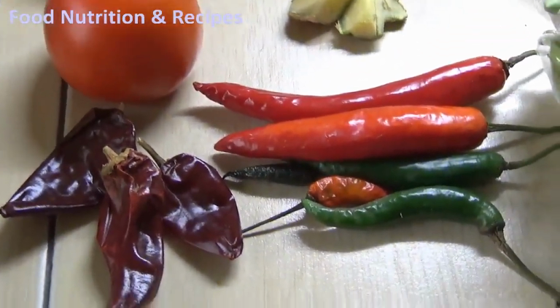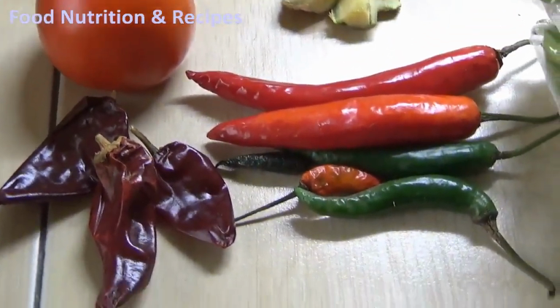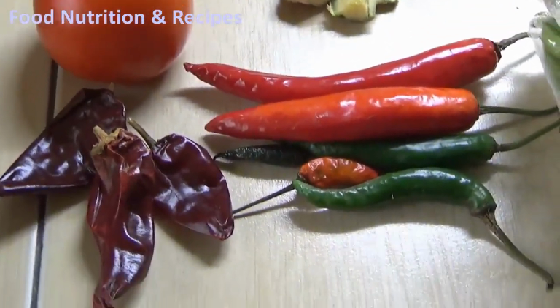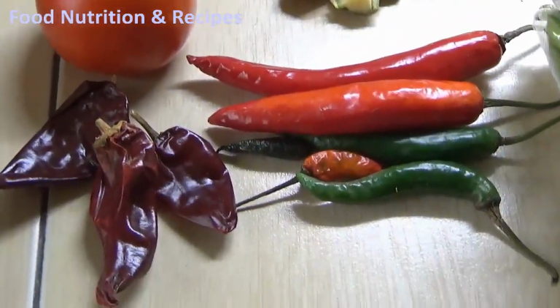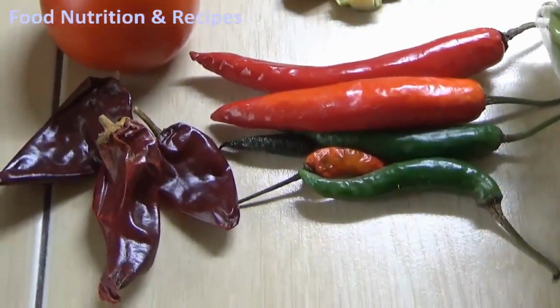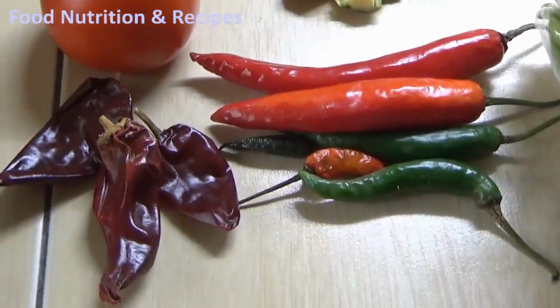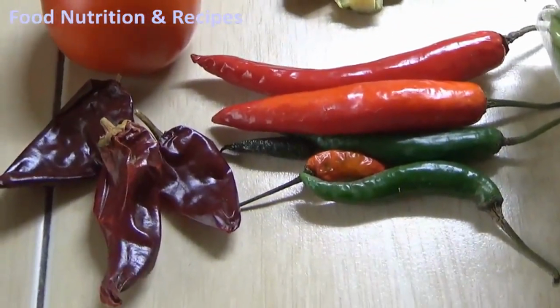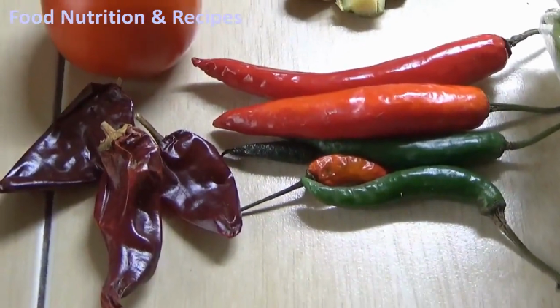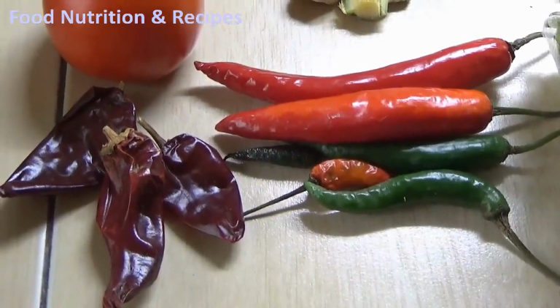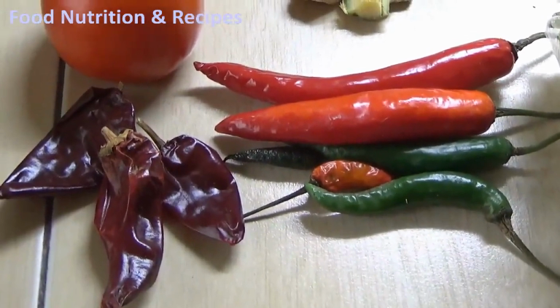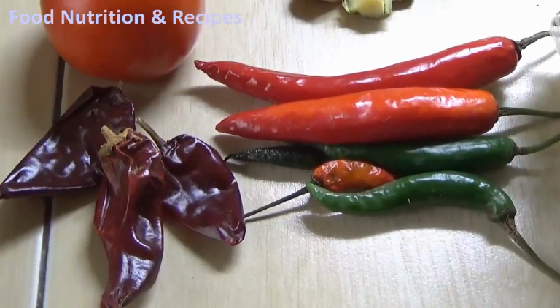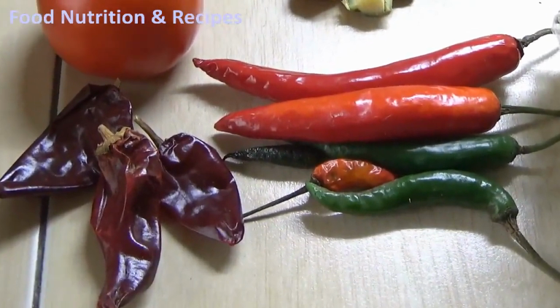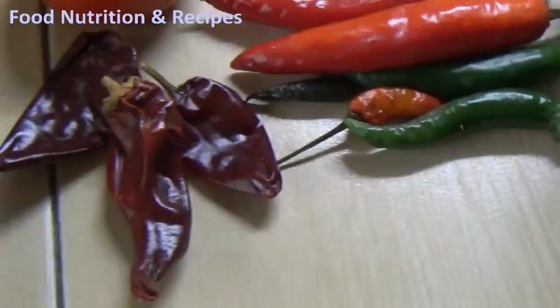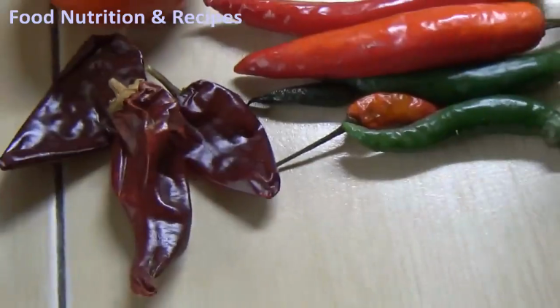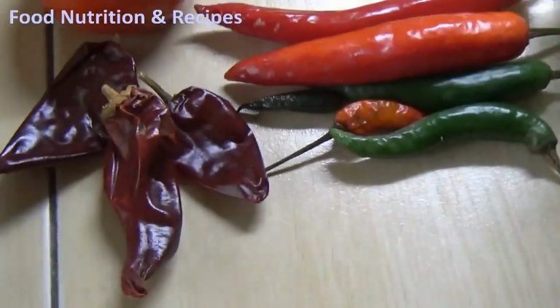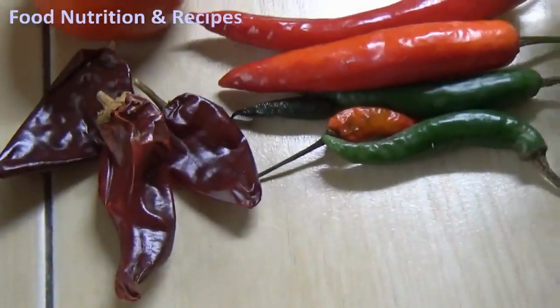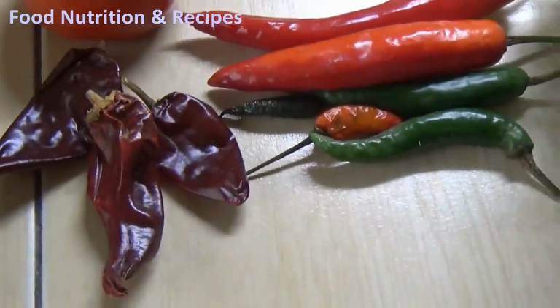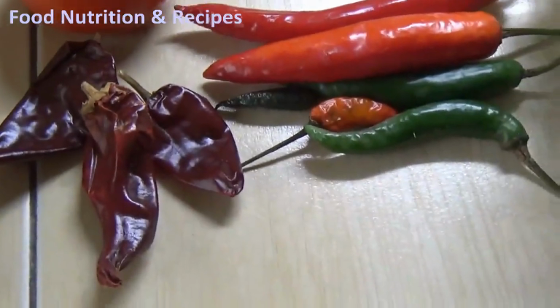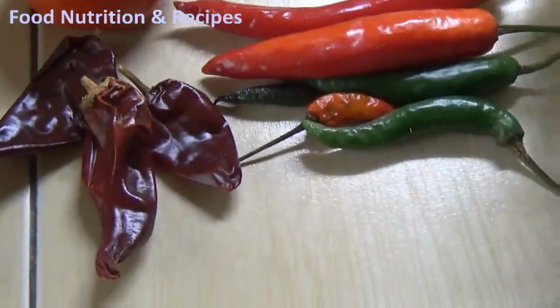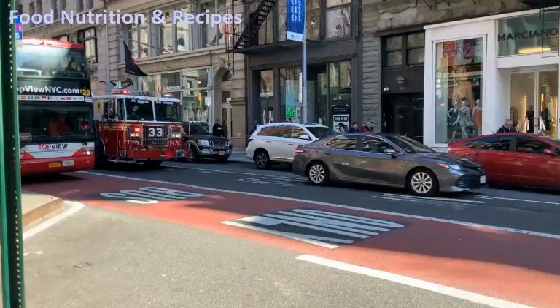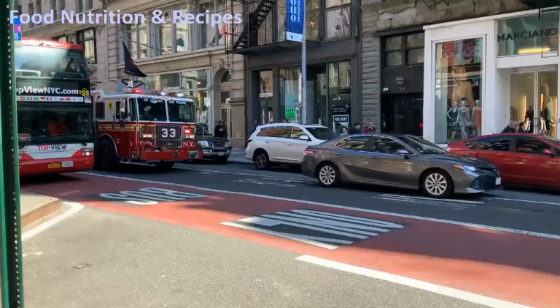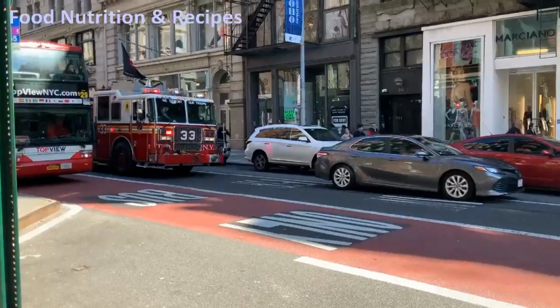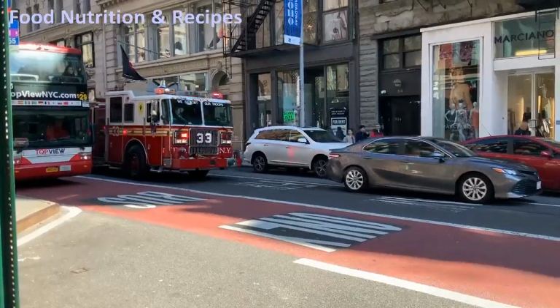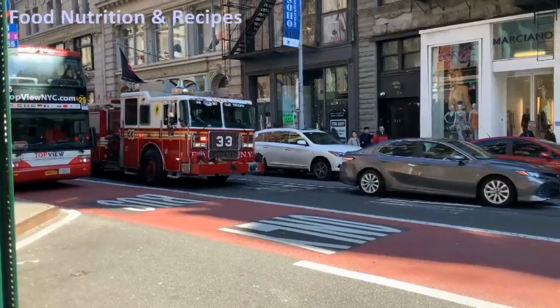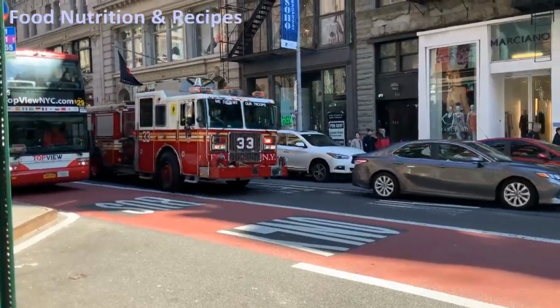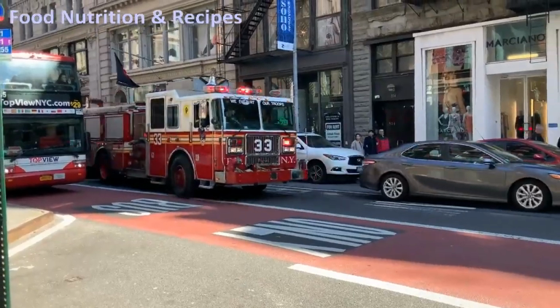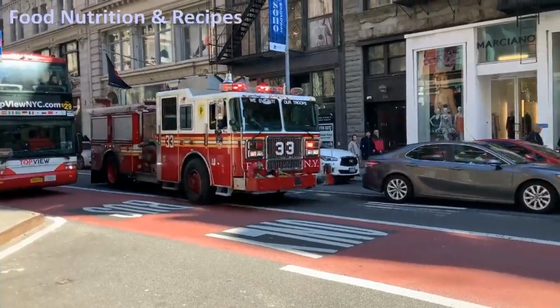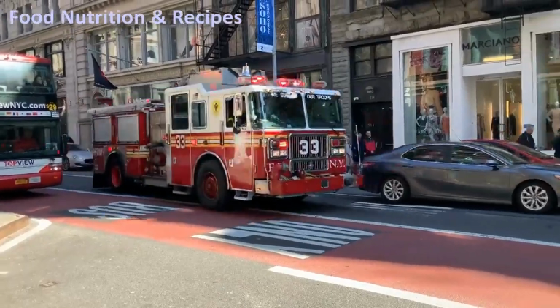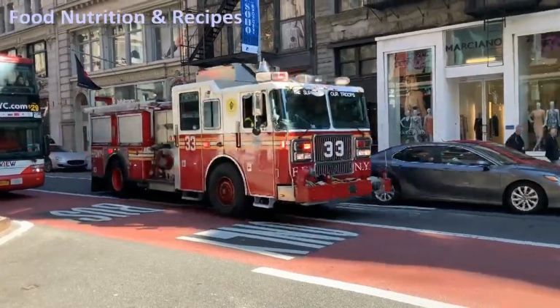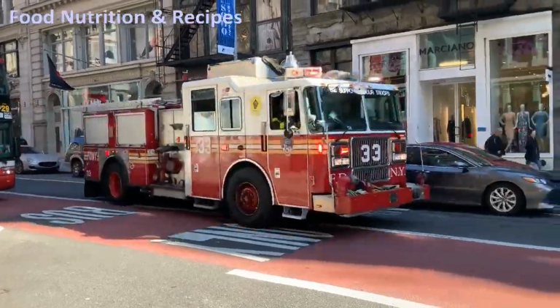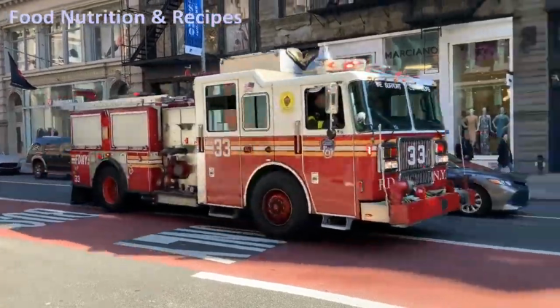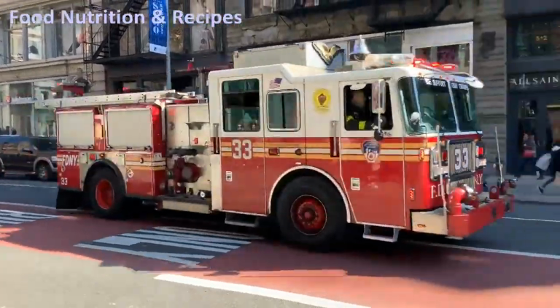If you want to use chili like me, in the same quantity, make sure the firefighter's station is close by.